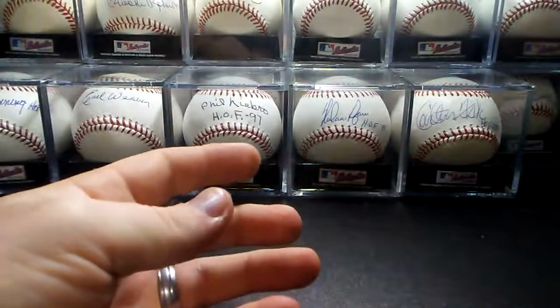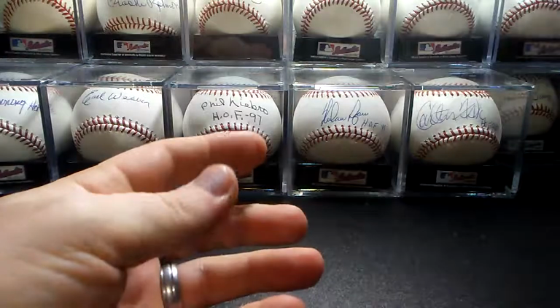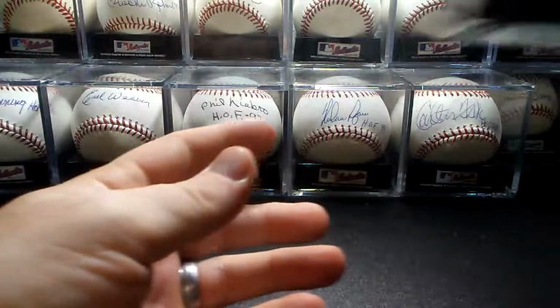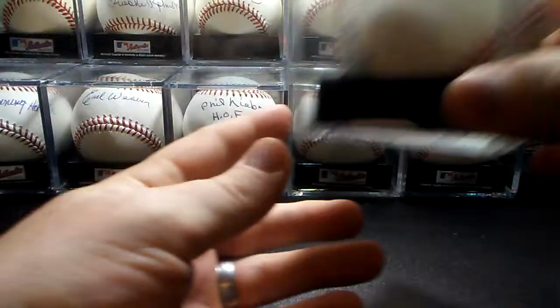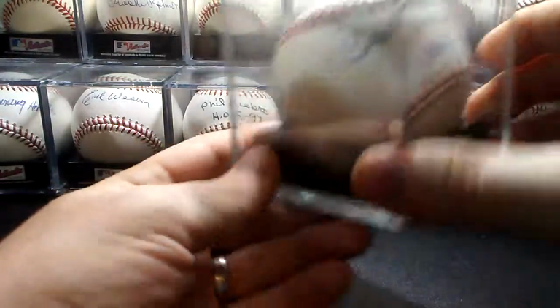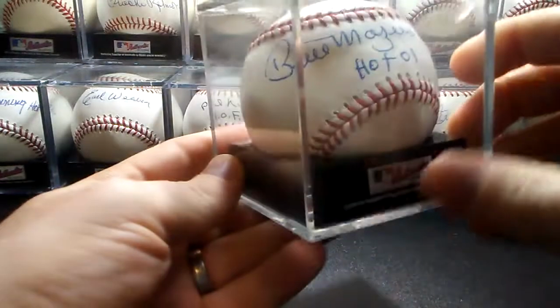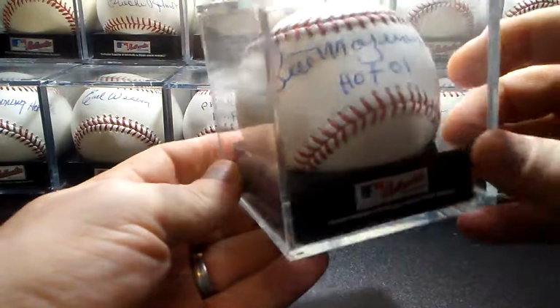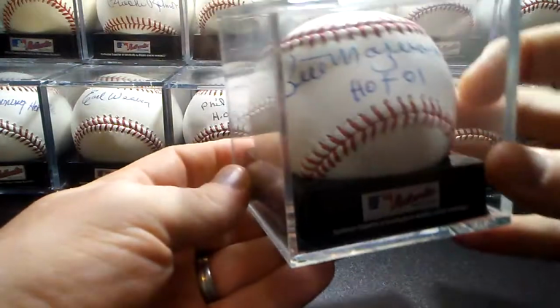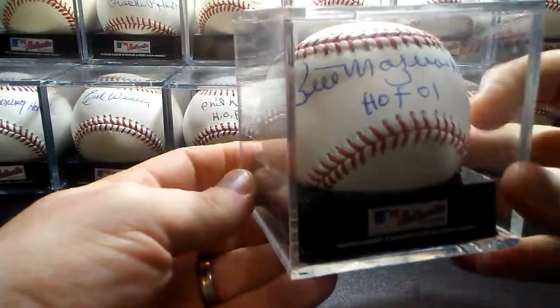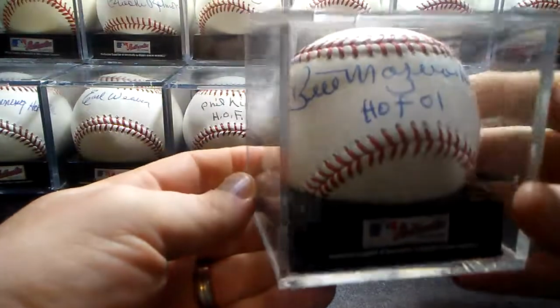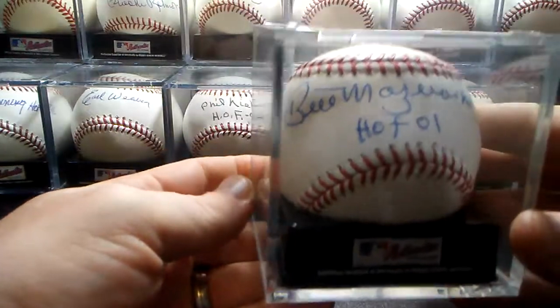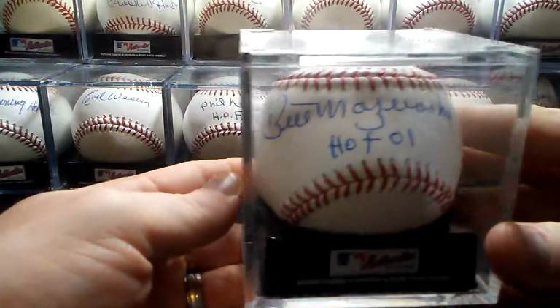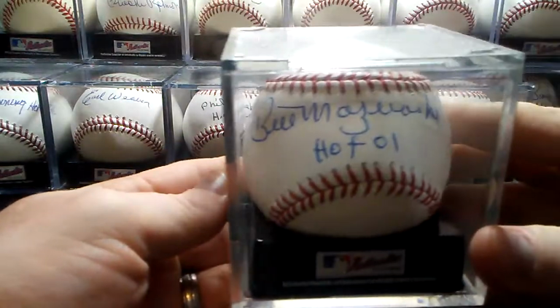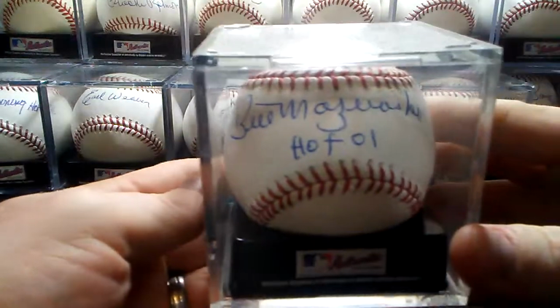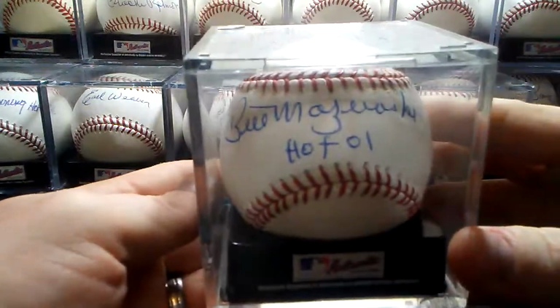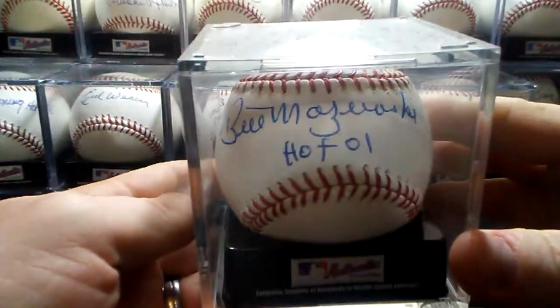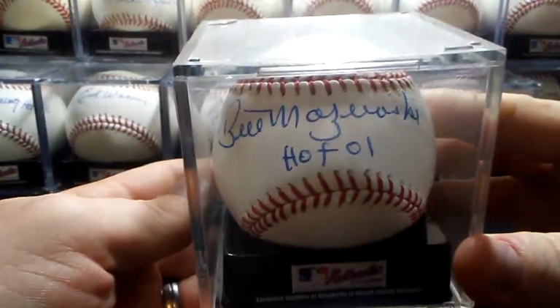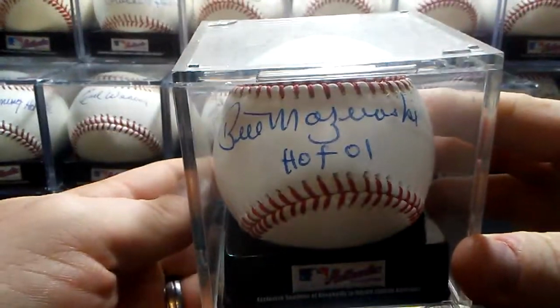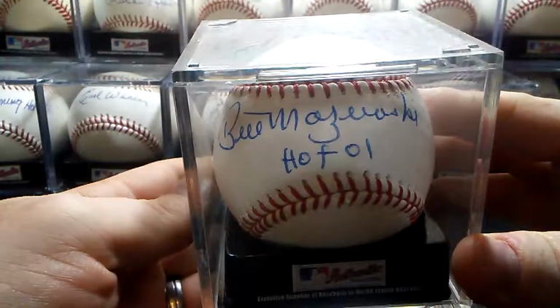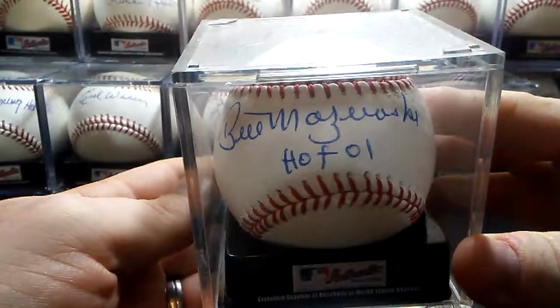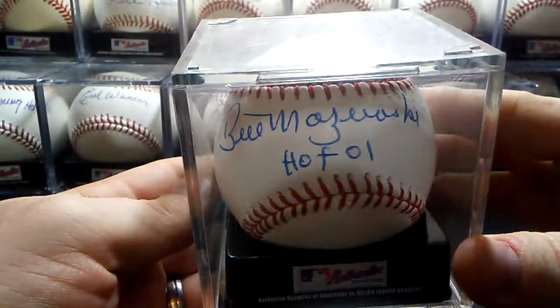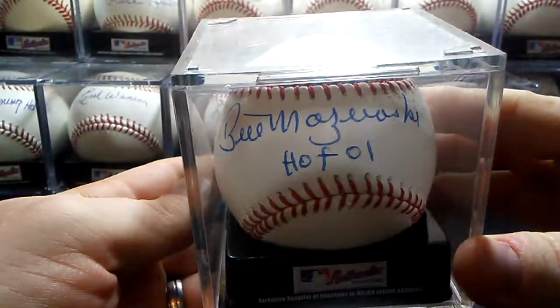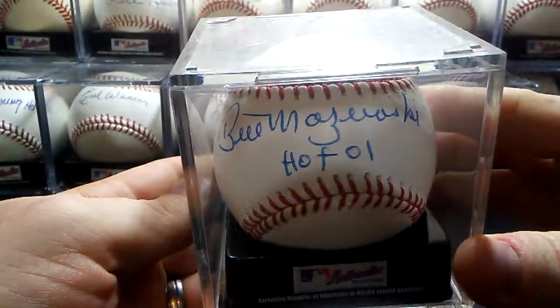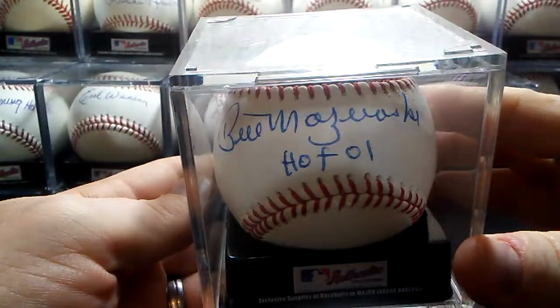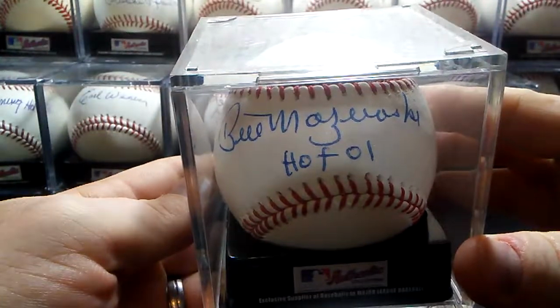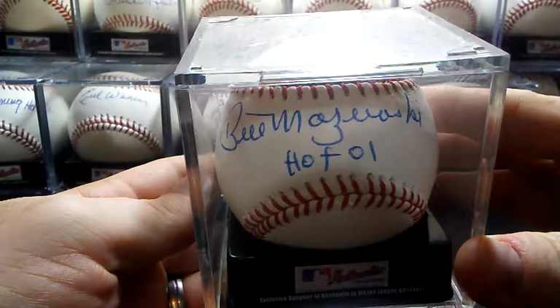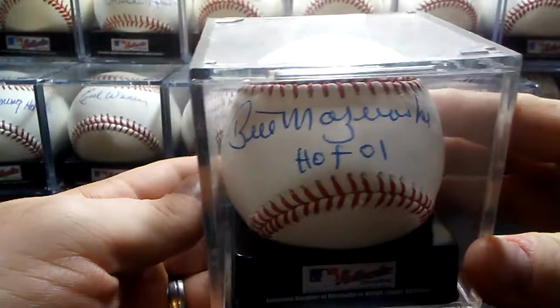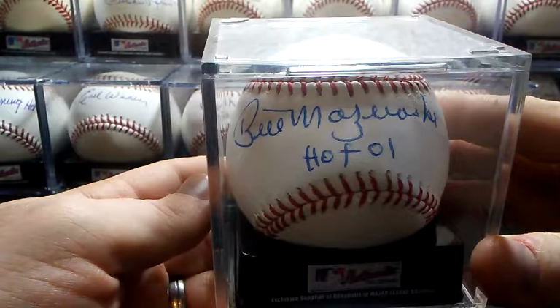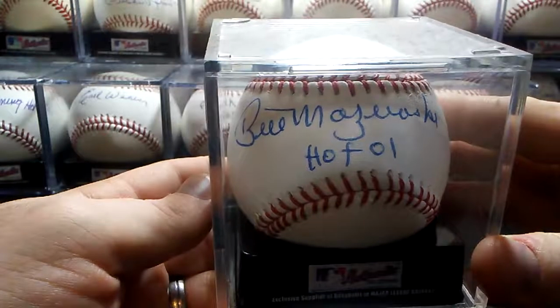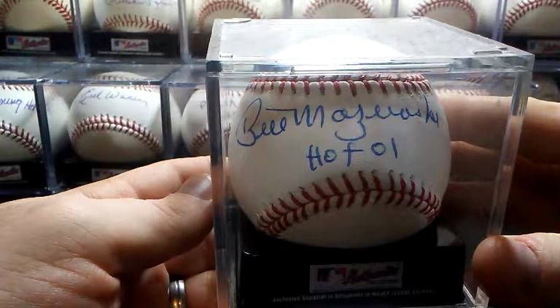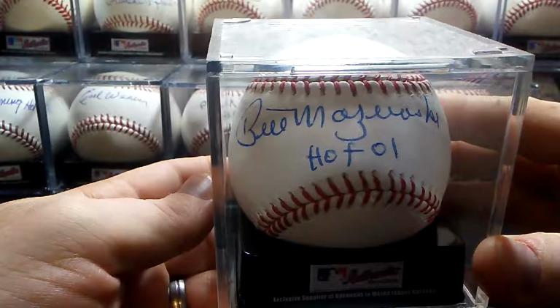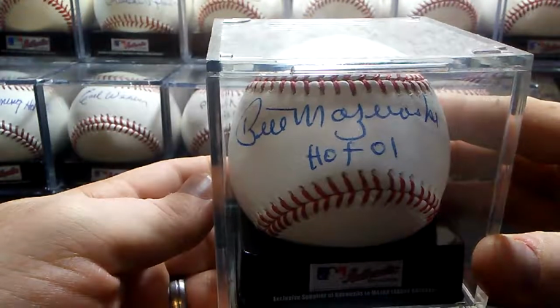And then I got this one in person — Hall of Fame 2001, Bill Mazeroski.